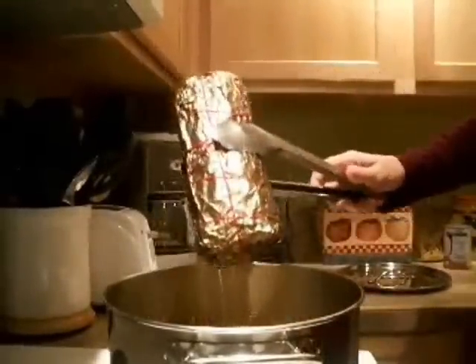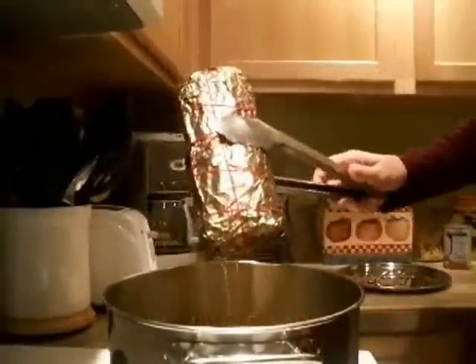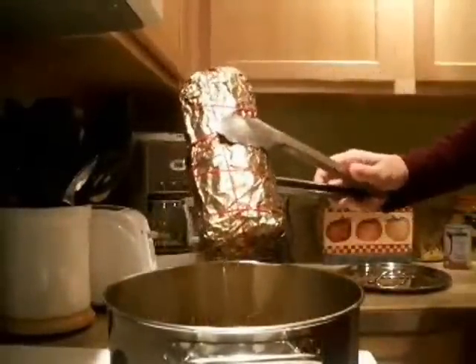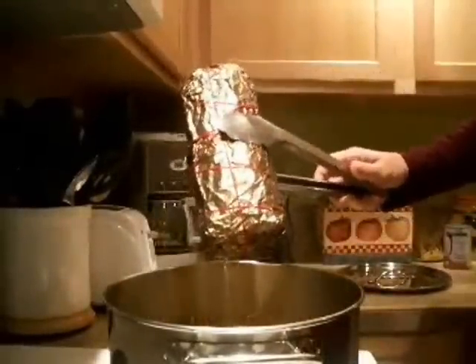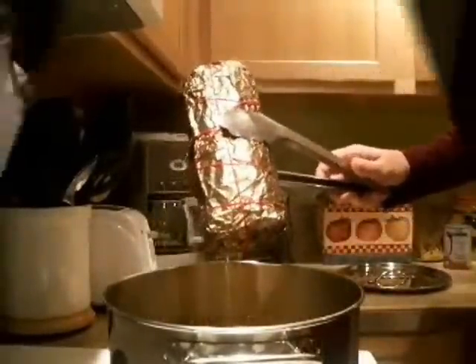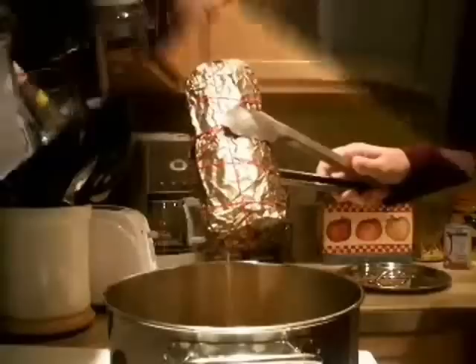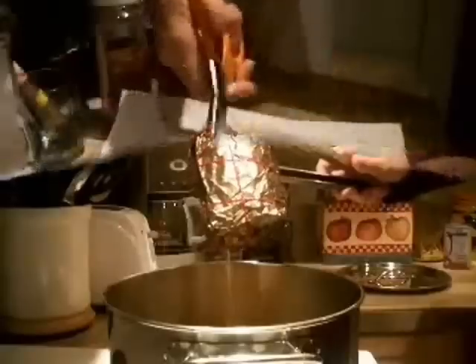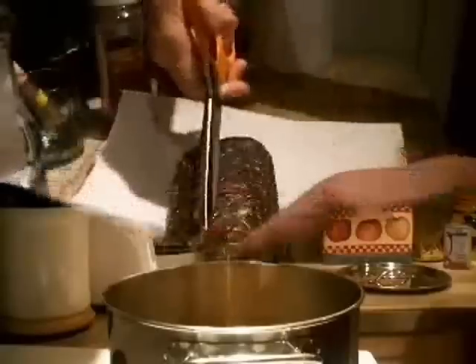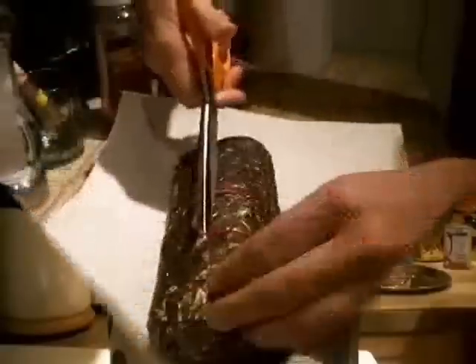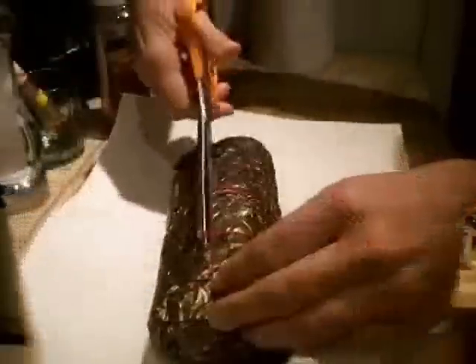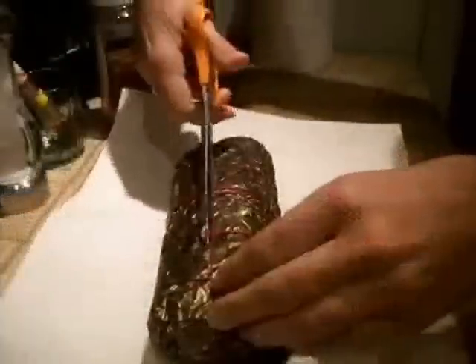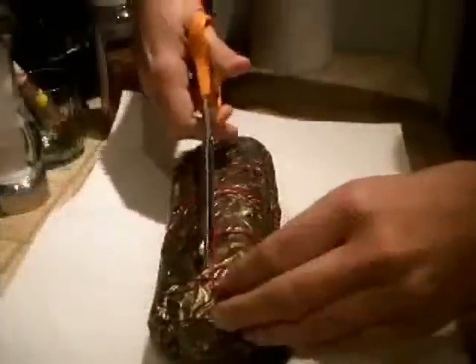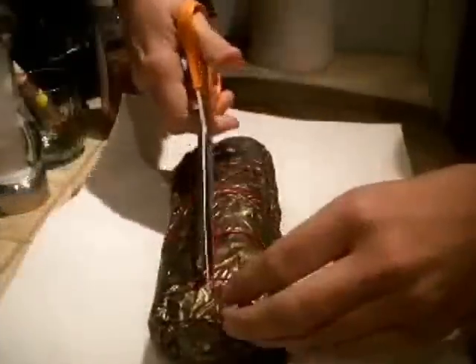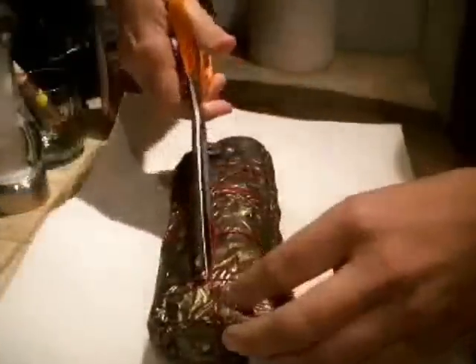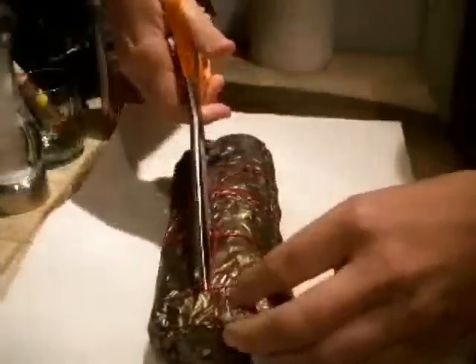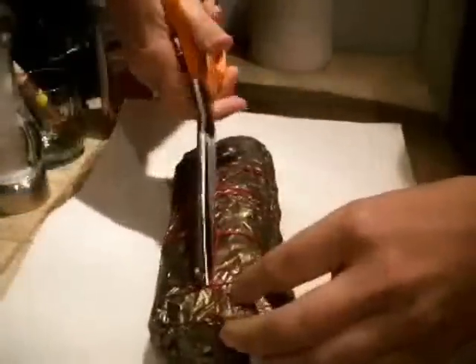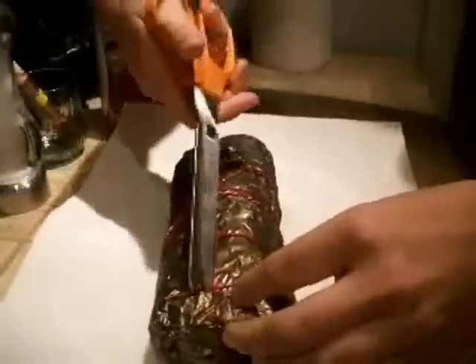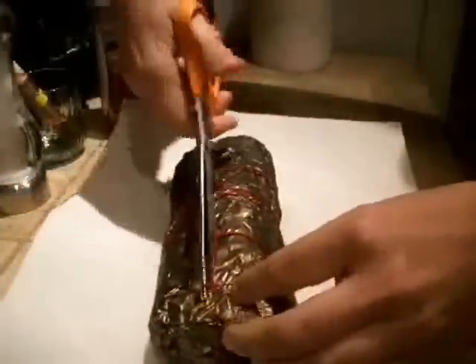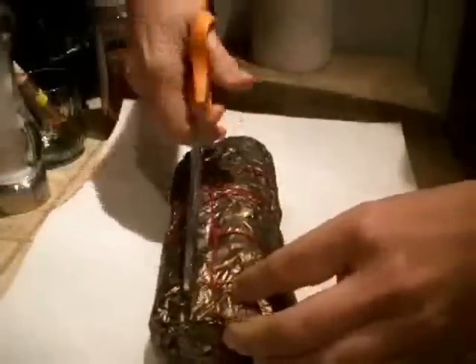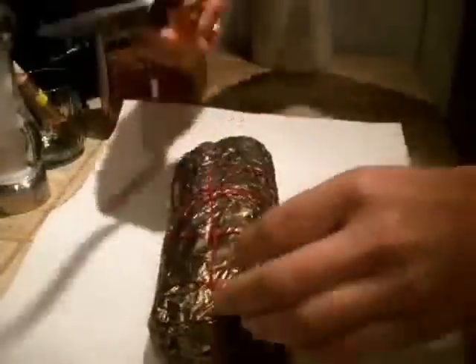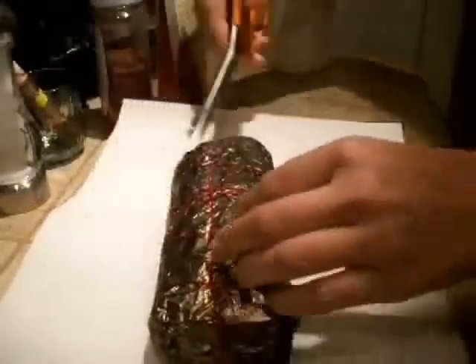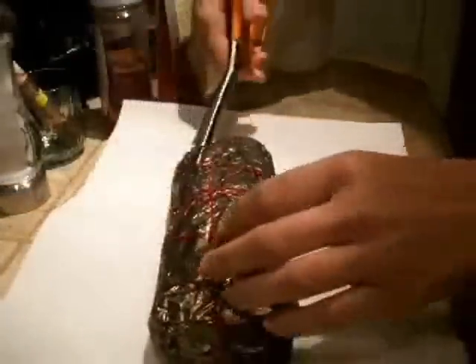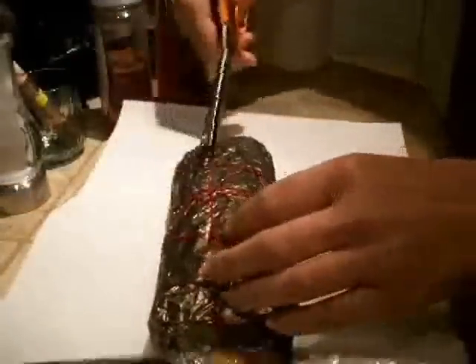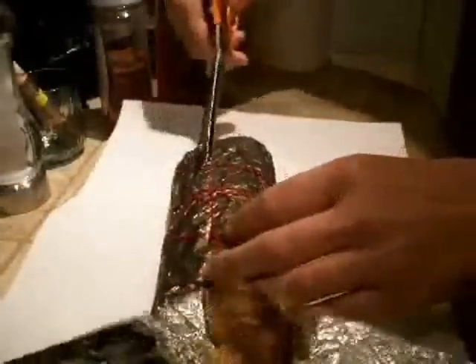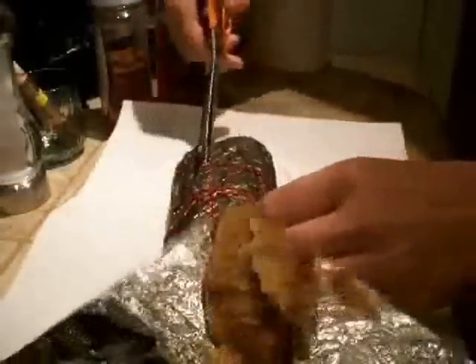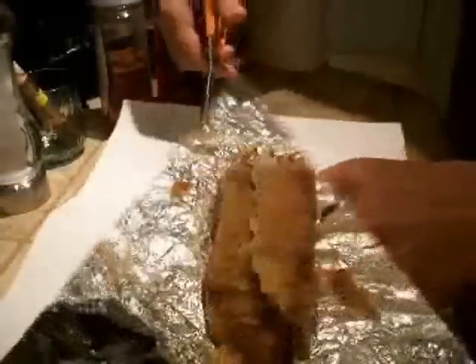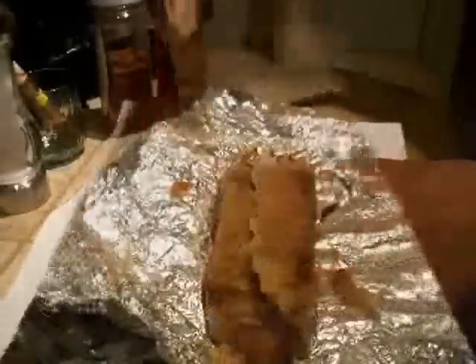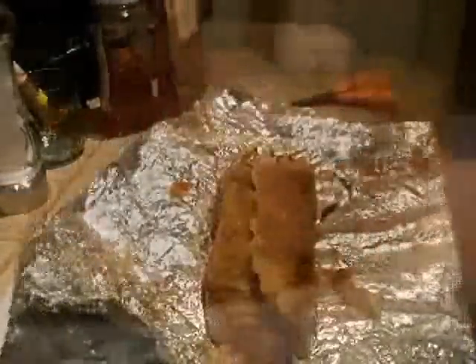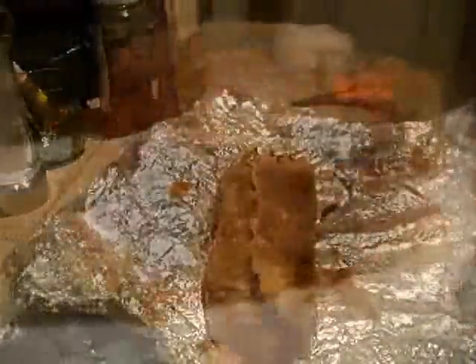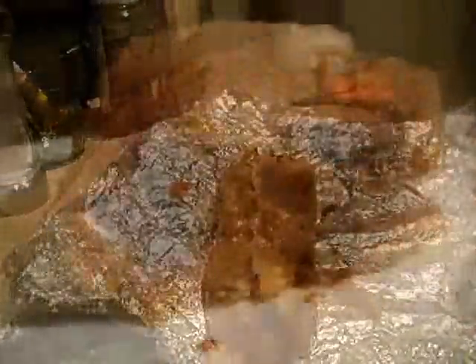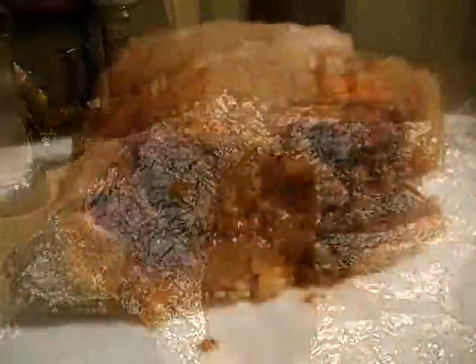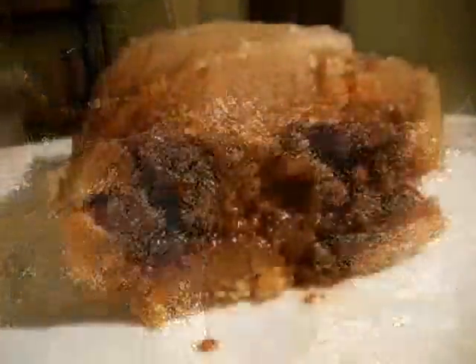Take the kuba out, cut off the wrapper, and cut it into slices to eat.